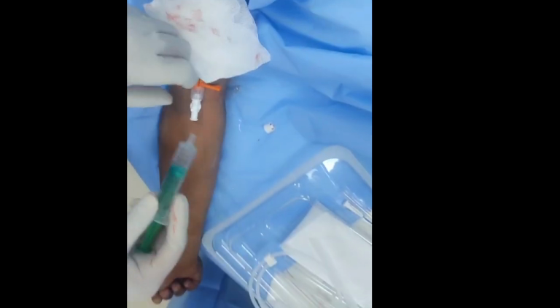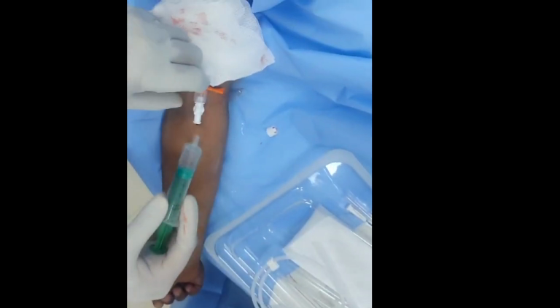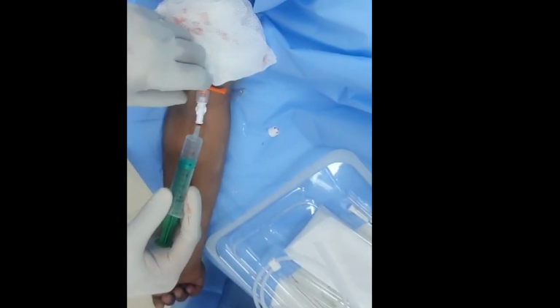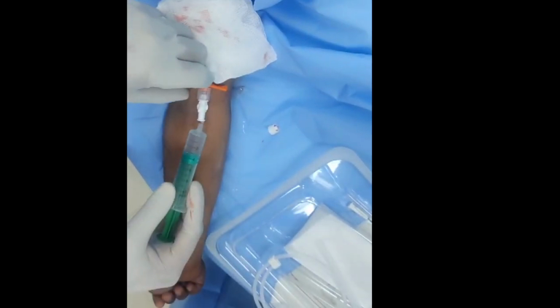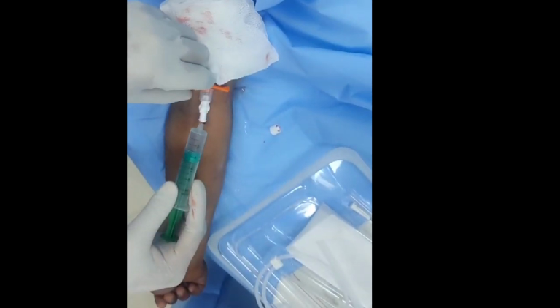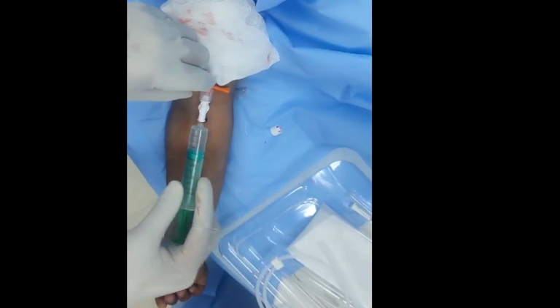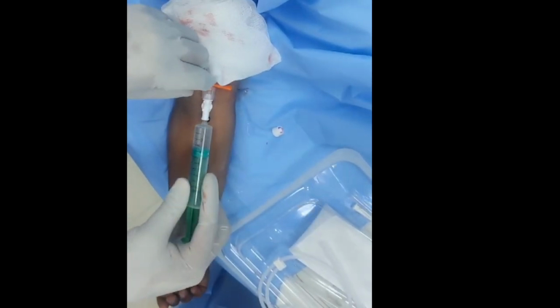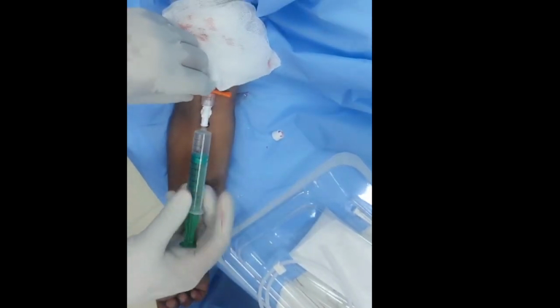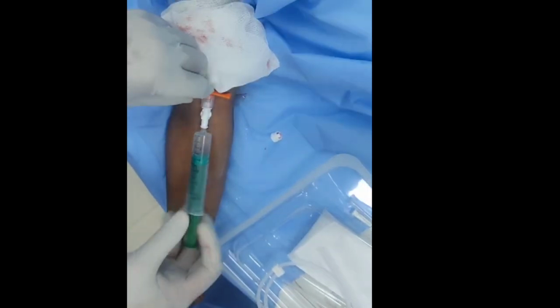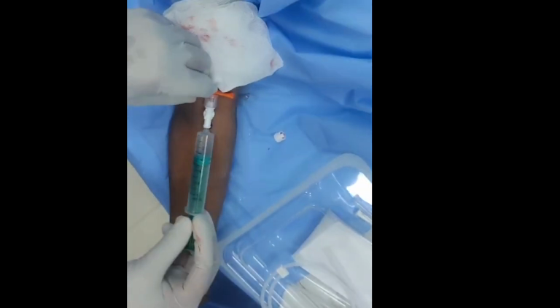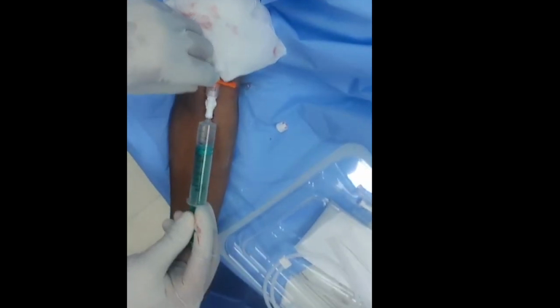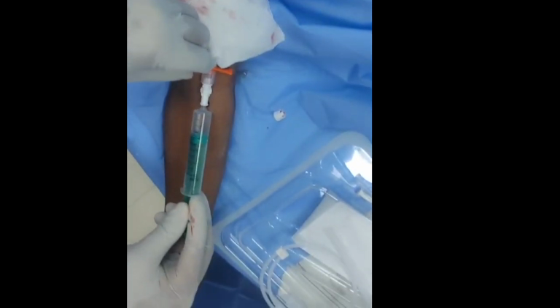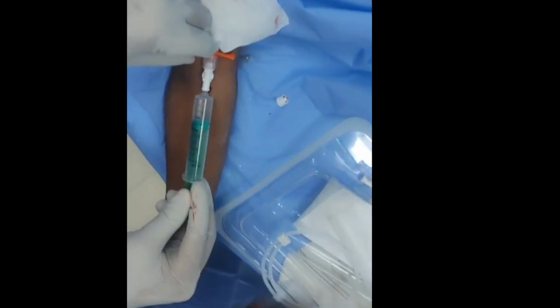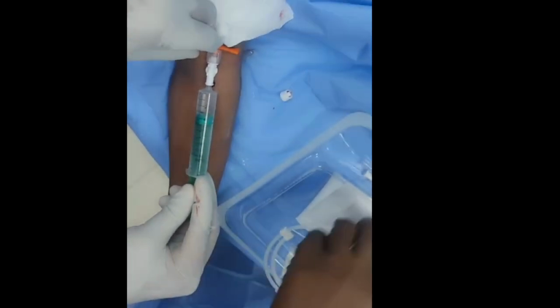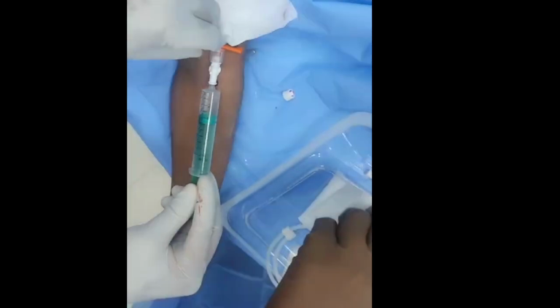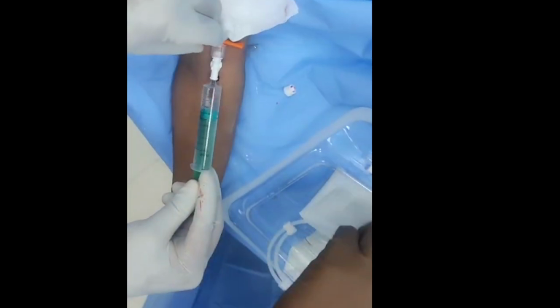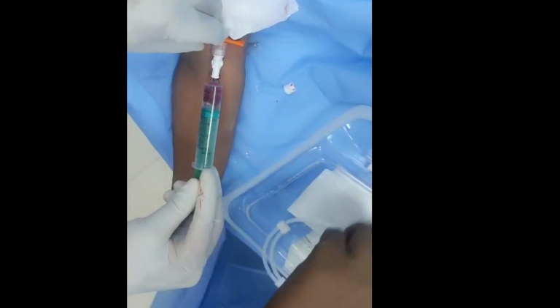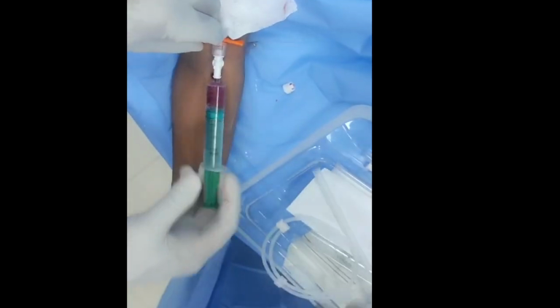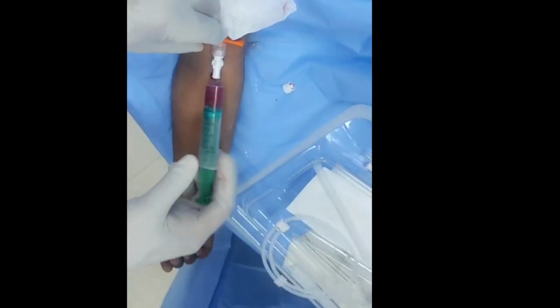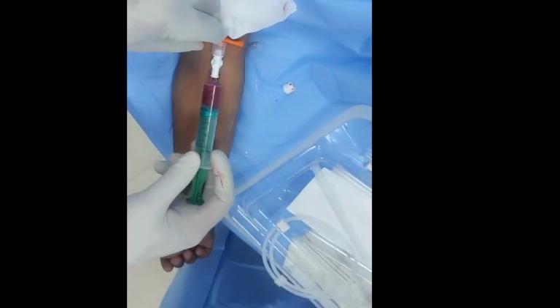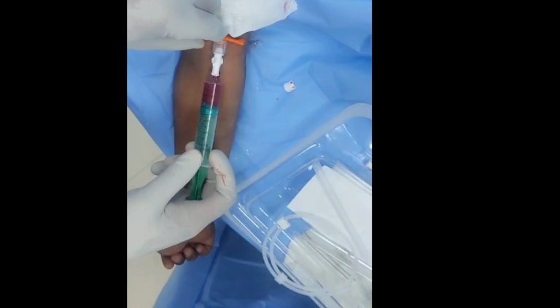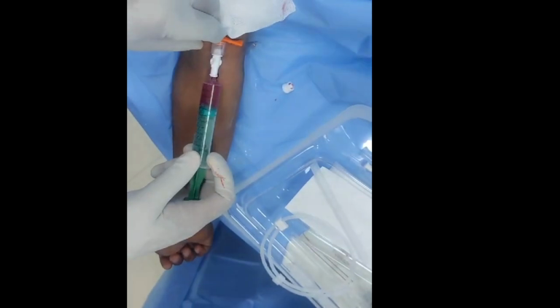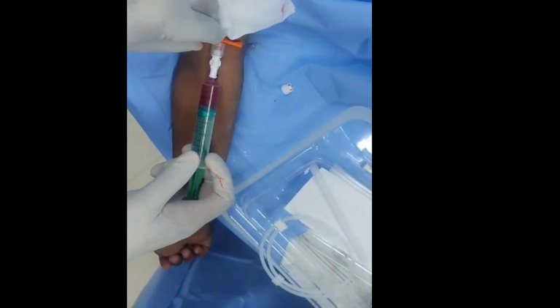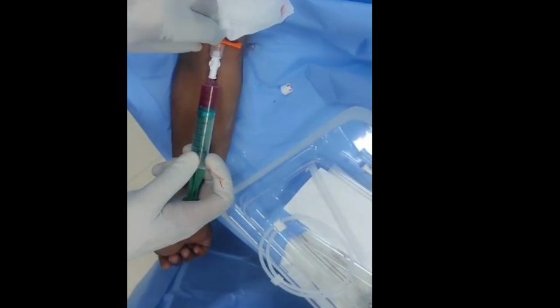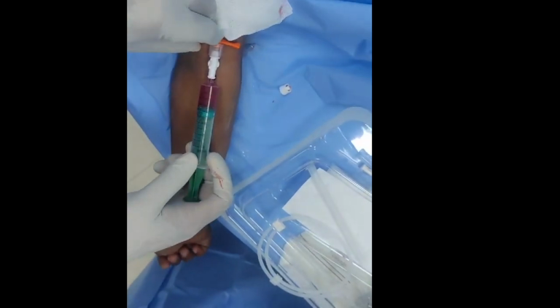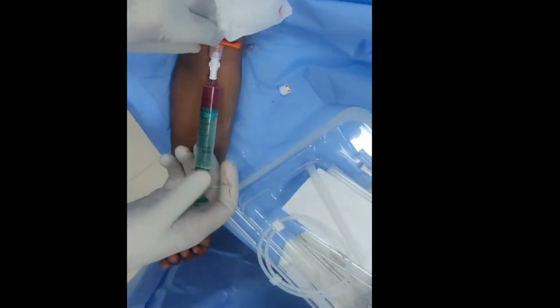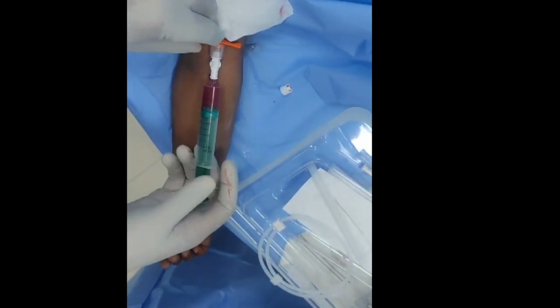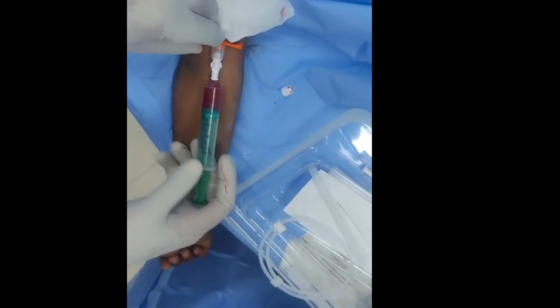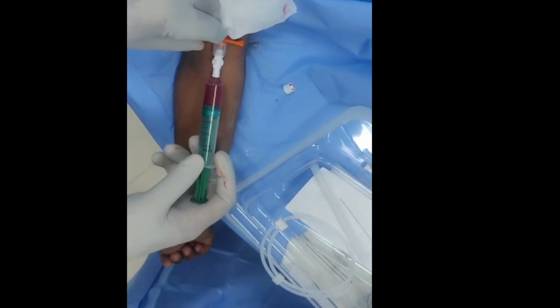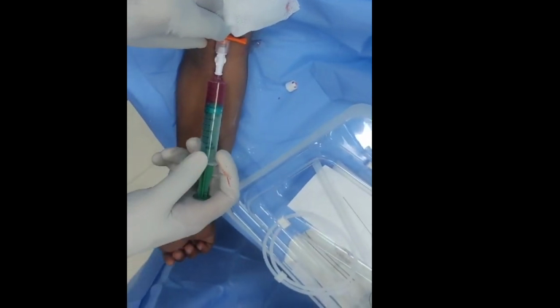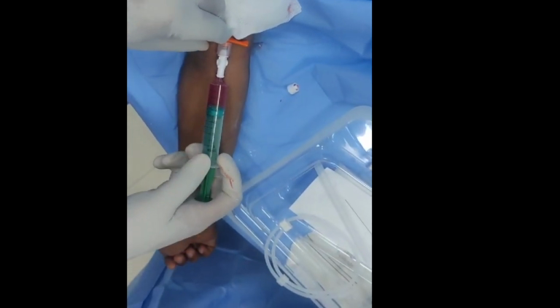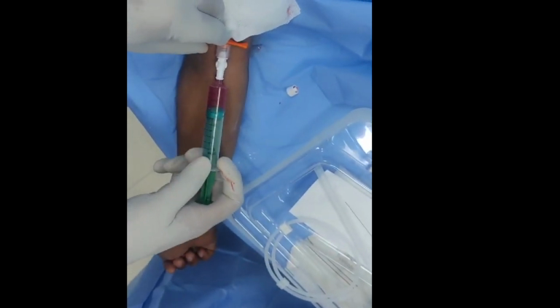Then you have to check the free flow of blood. Here you can see the free flow of blood.